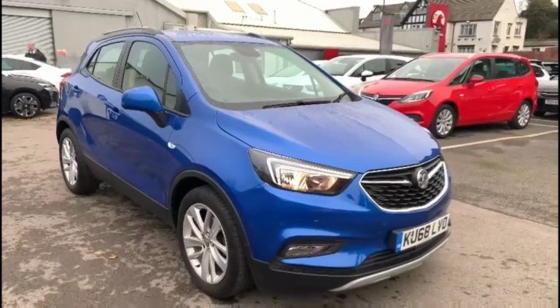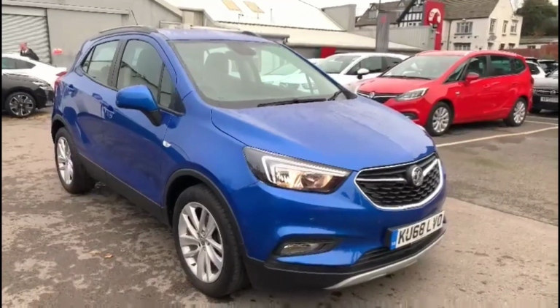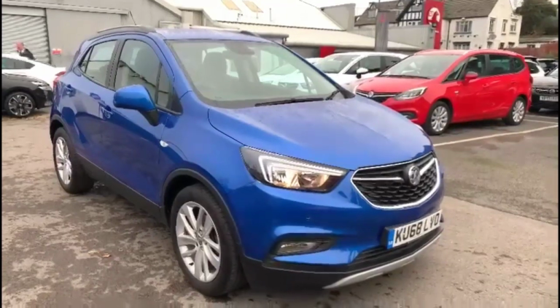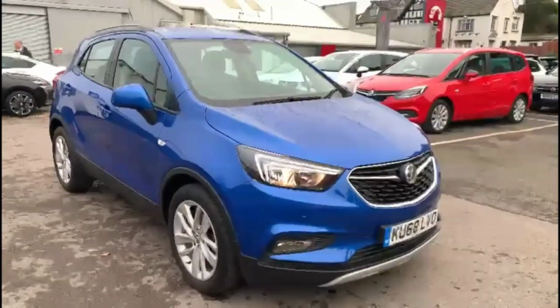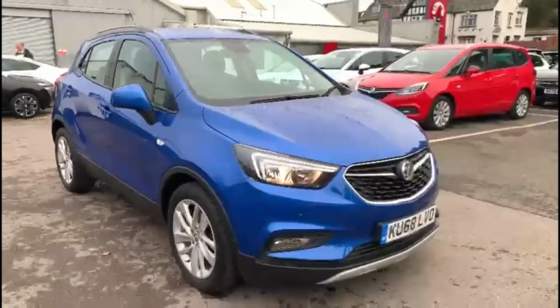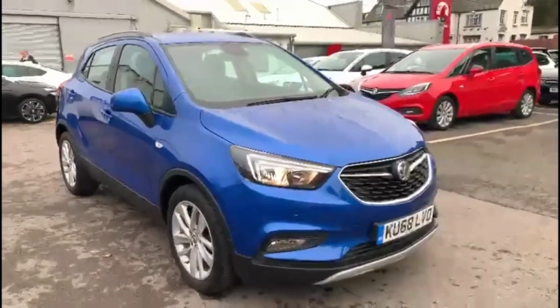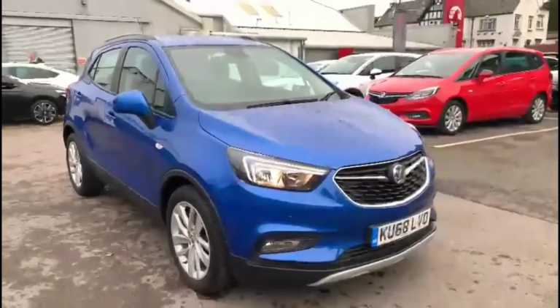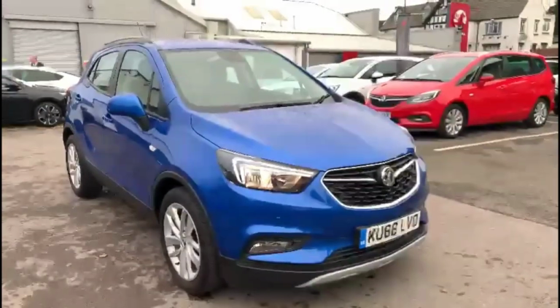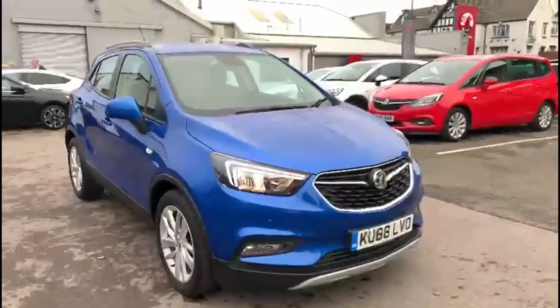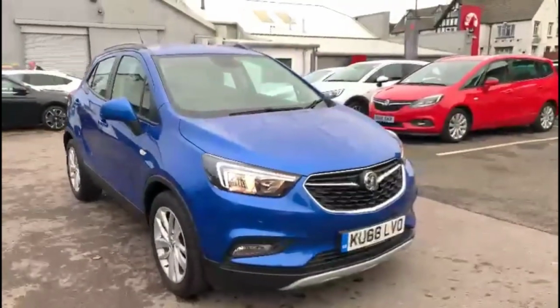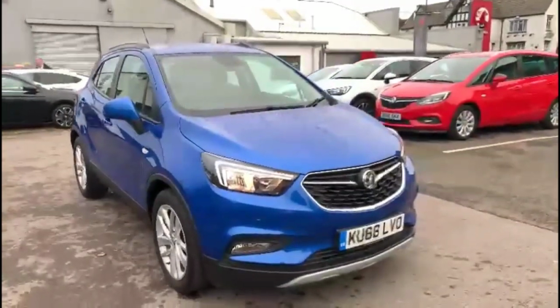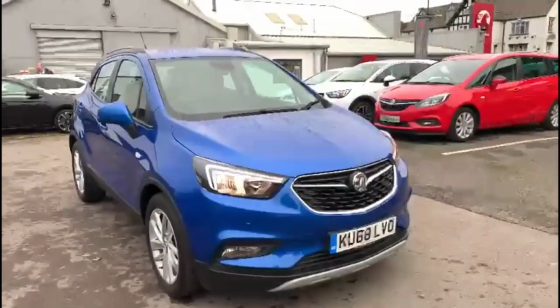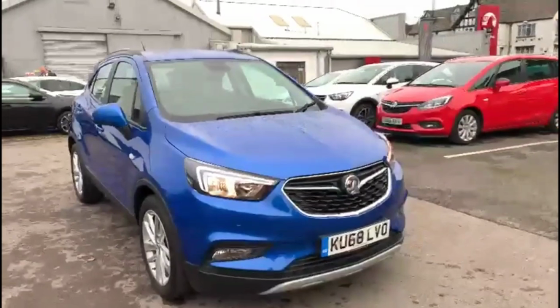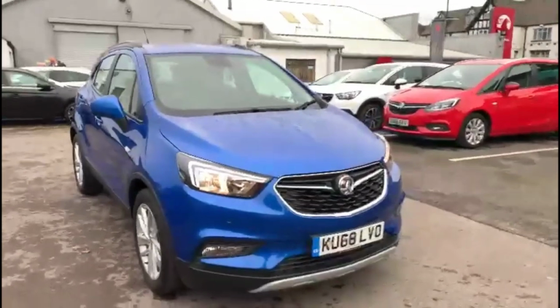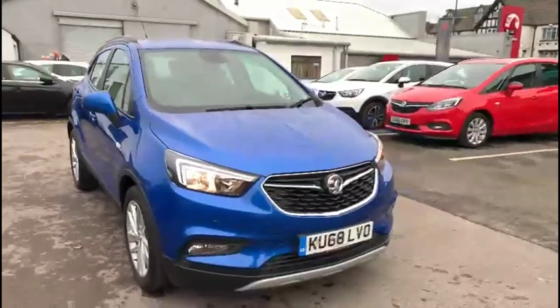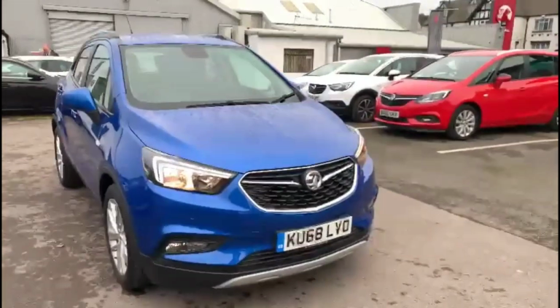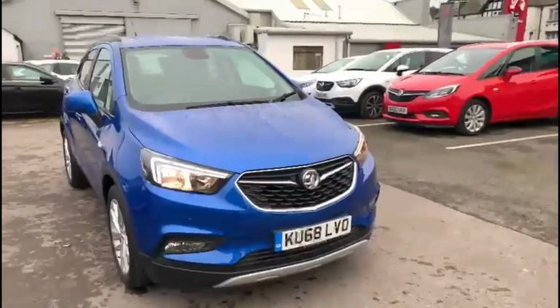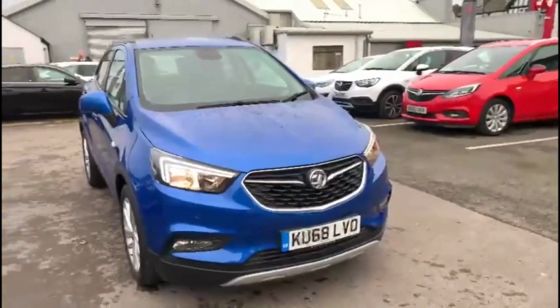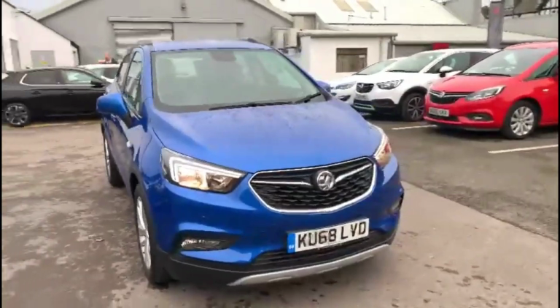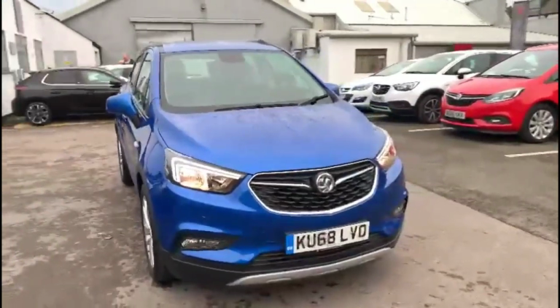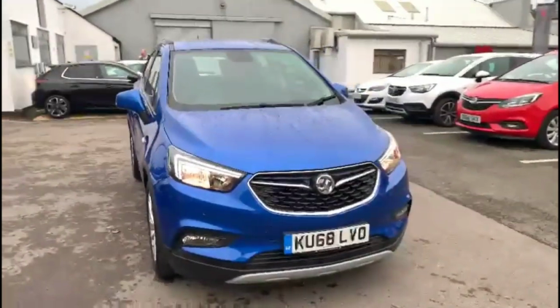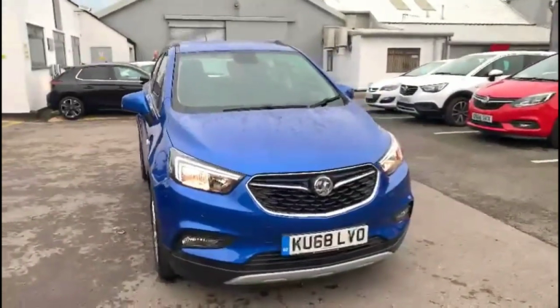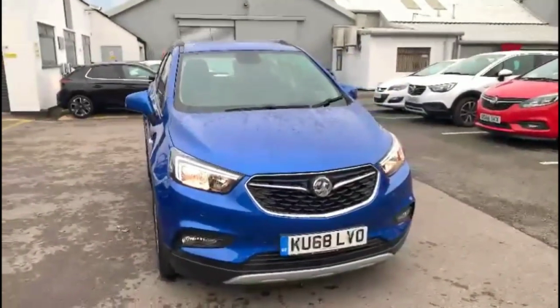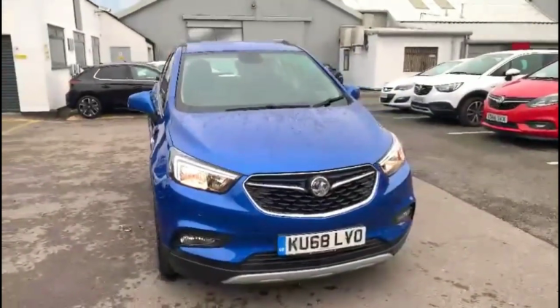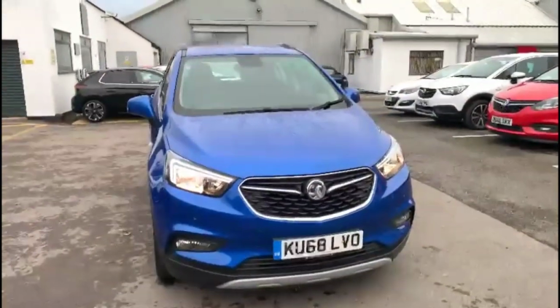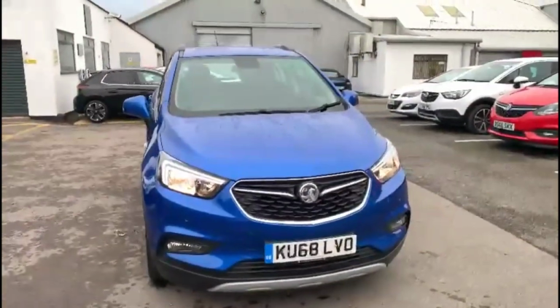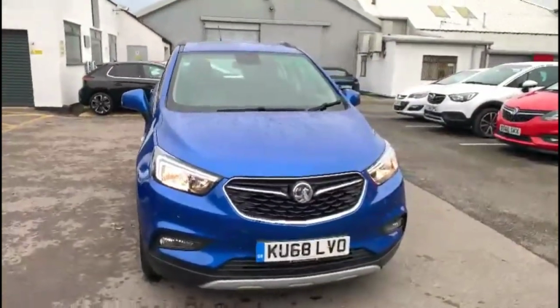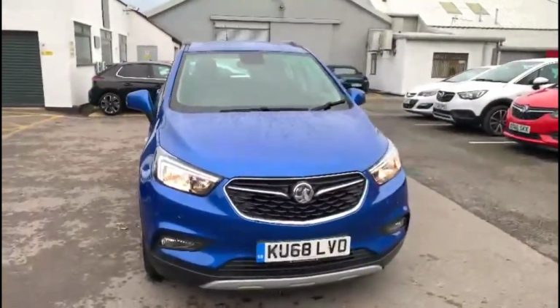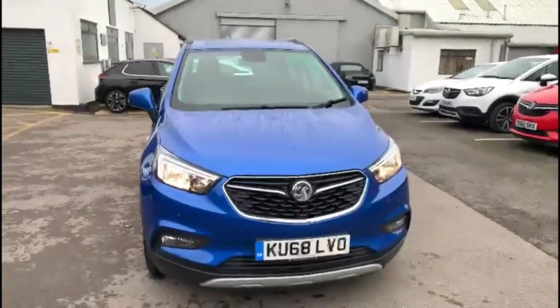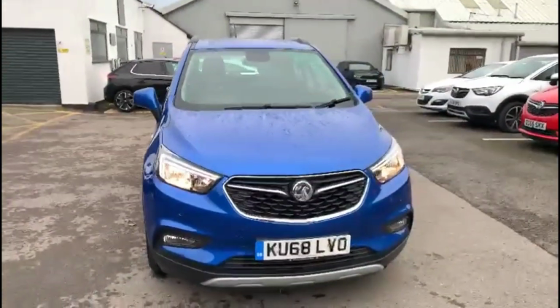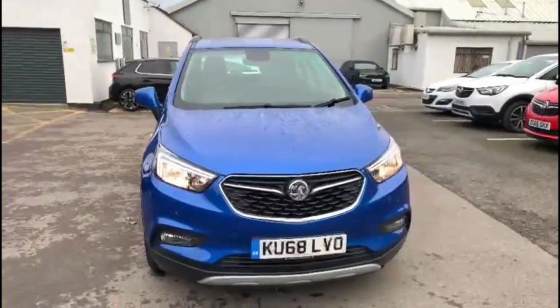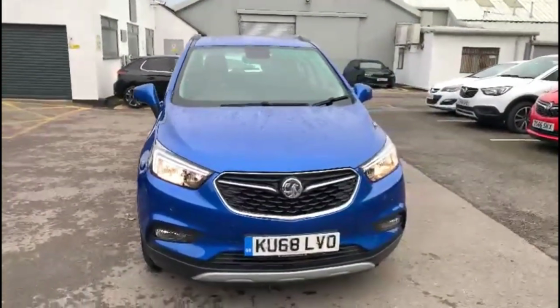Finance options are available as well as Bayless service plans. If you're interested in this vehicle then please give us a call here at Bayless Vauxhall.